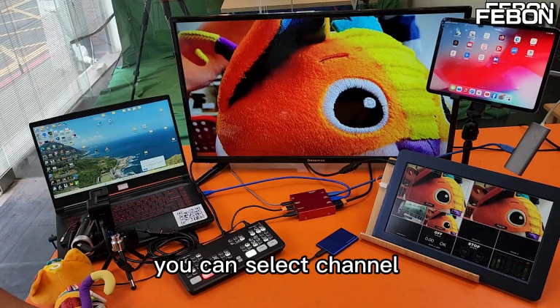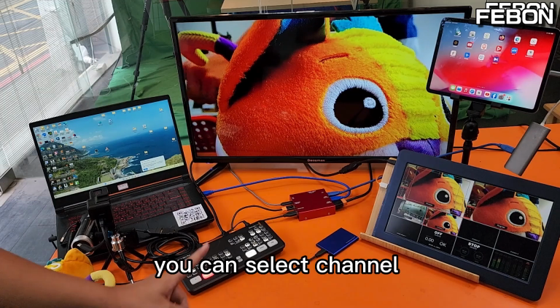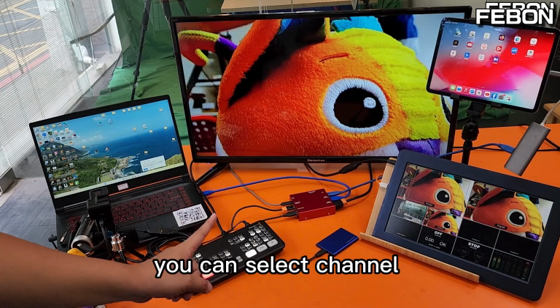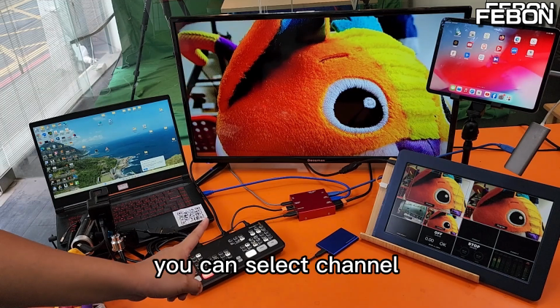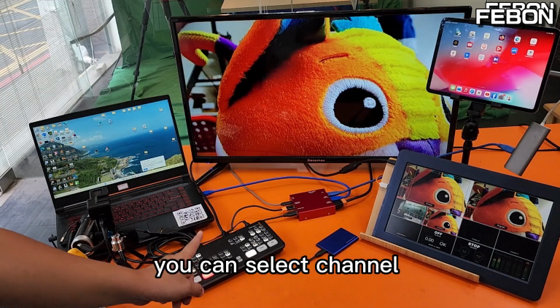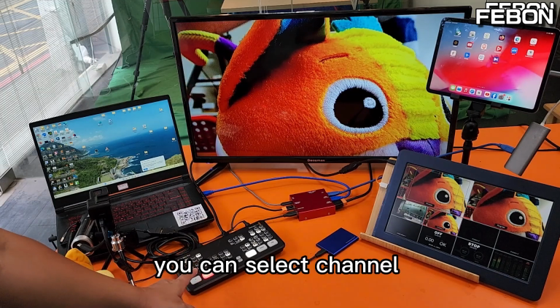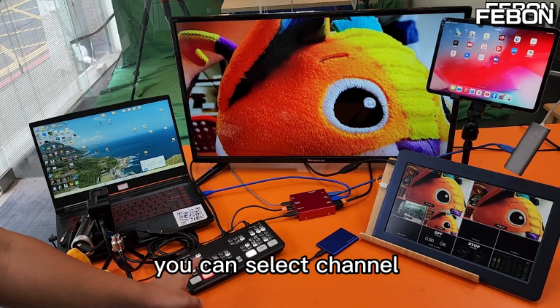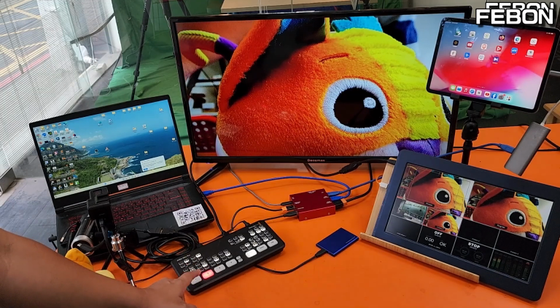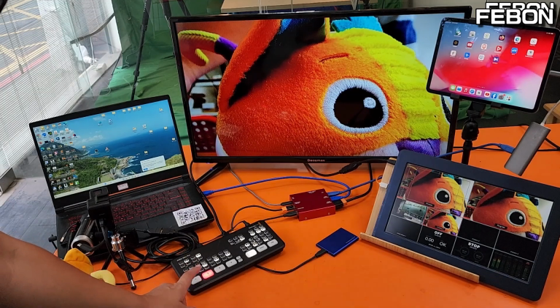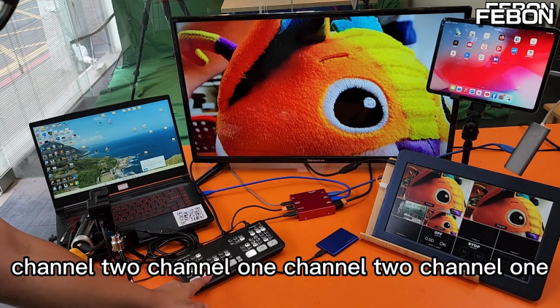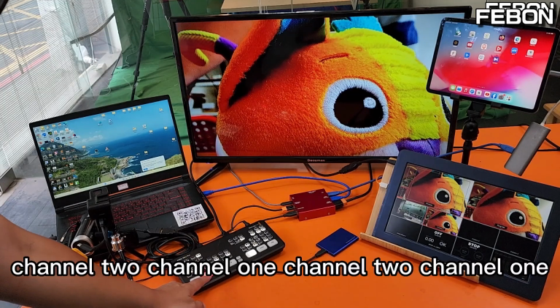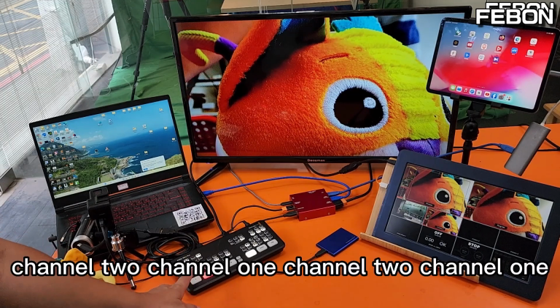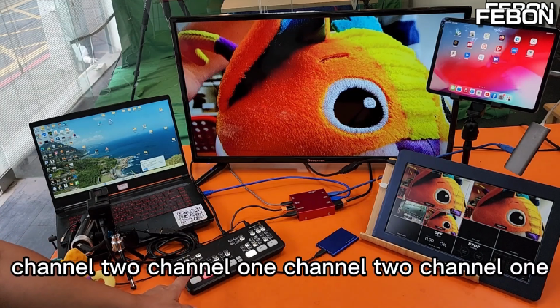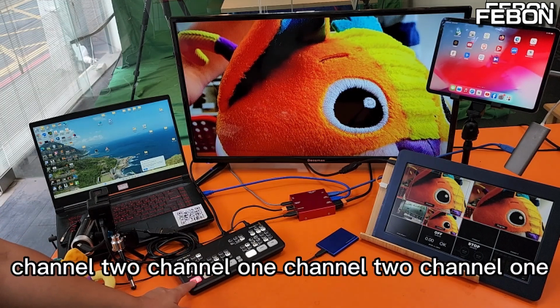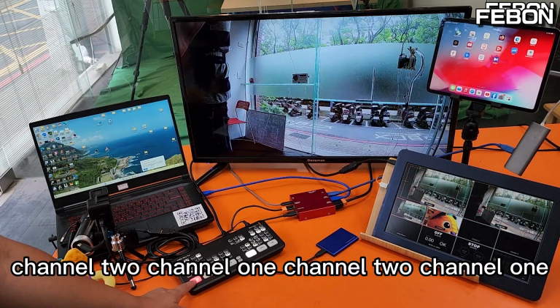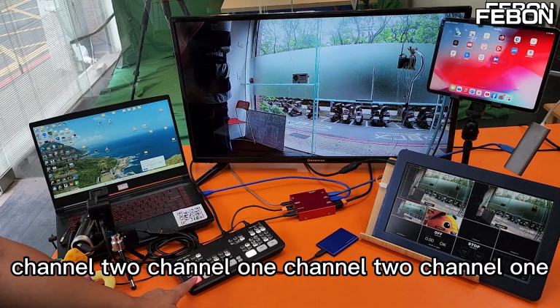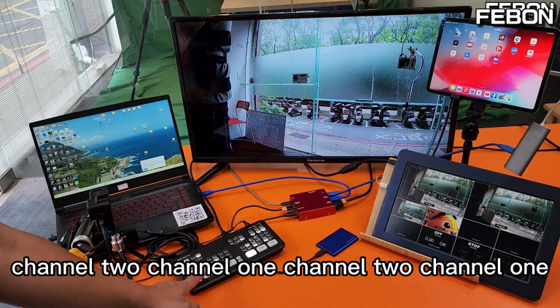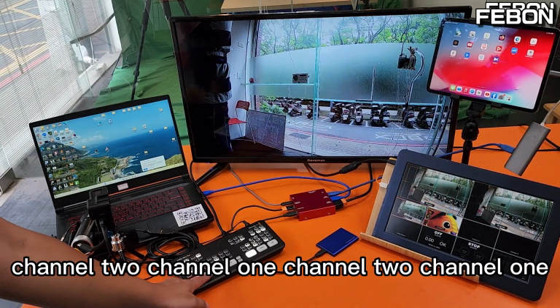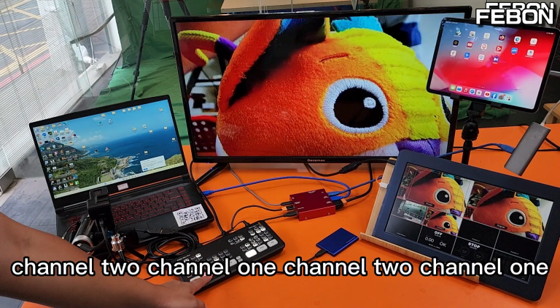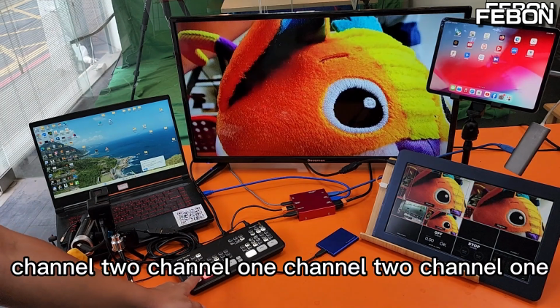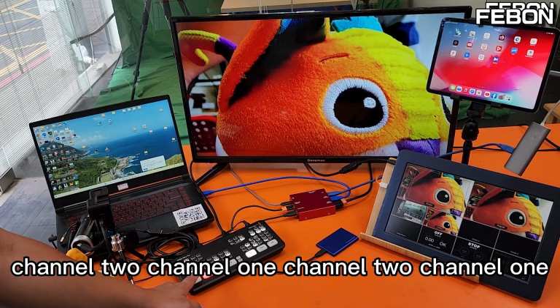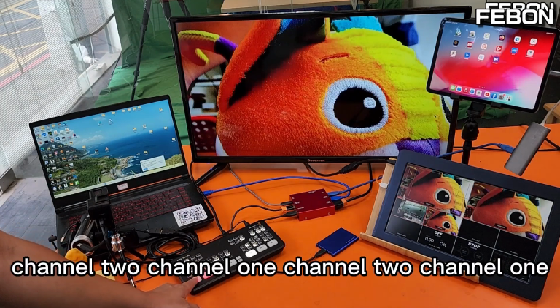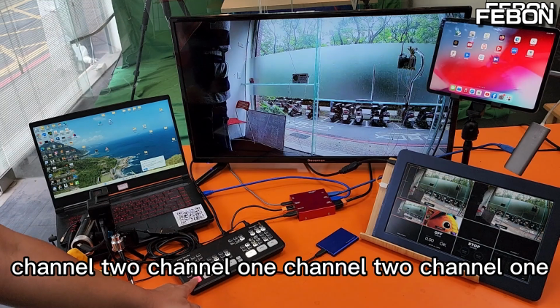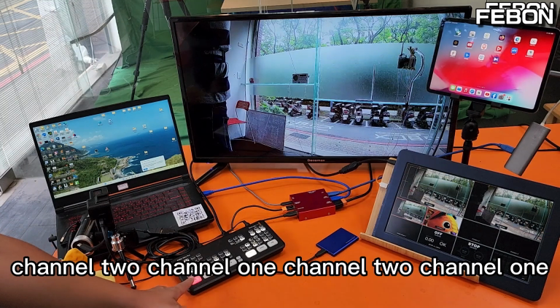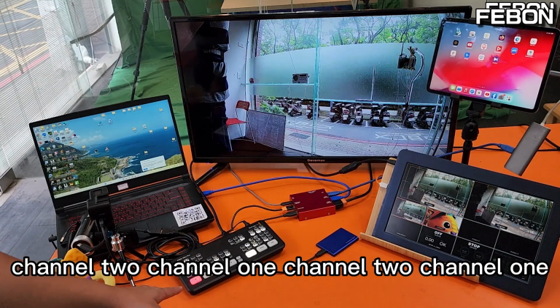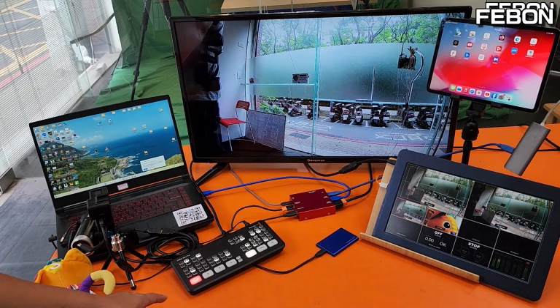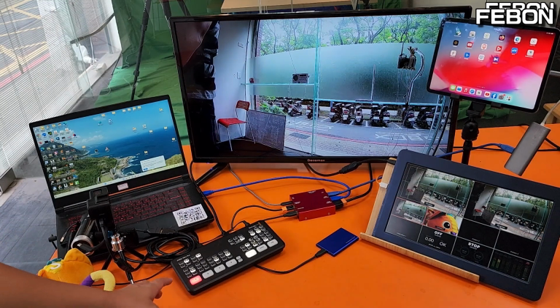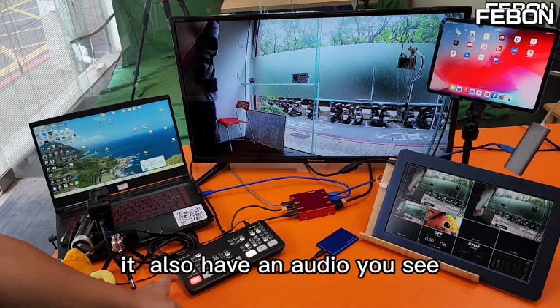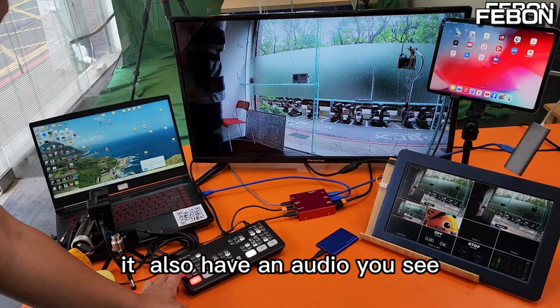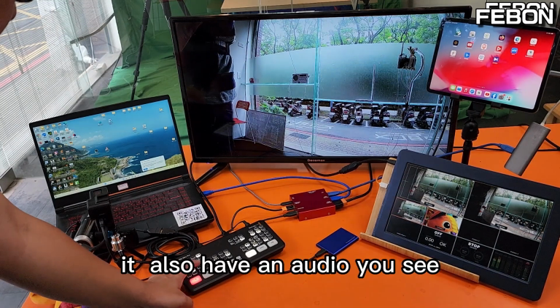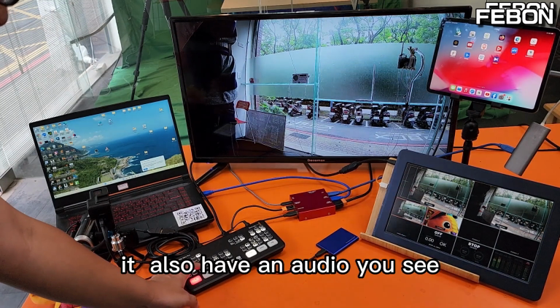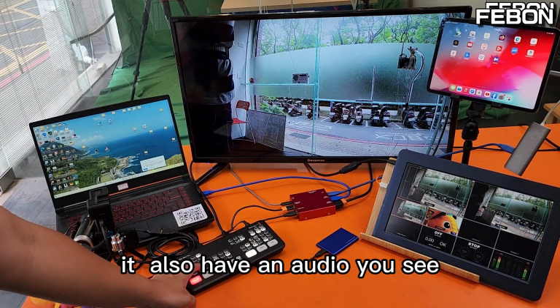You can select the channel — Channel 2, Channel 1, Channel 2, Channel 1. It also has audio.